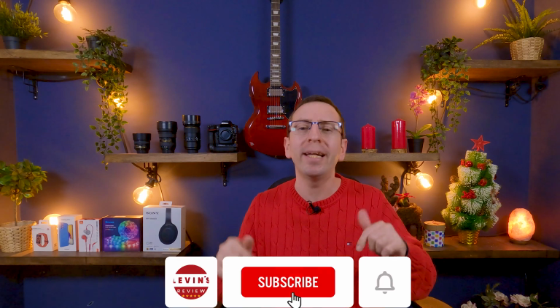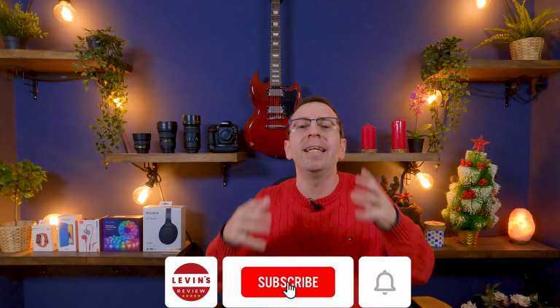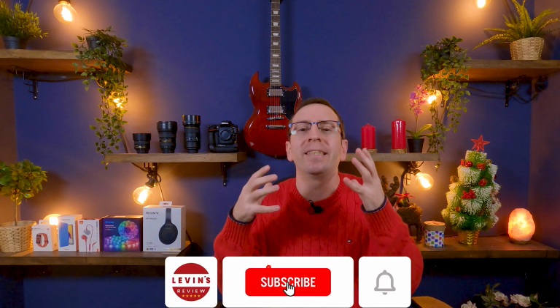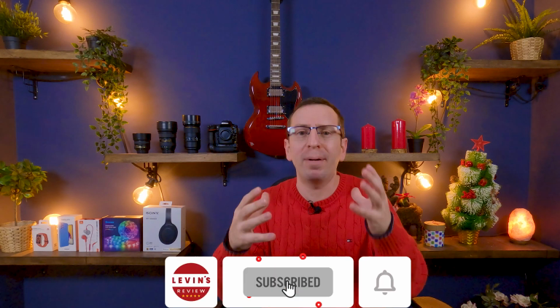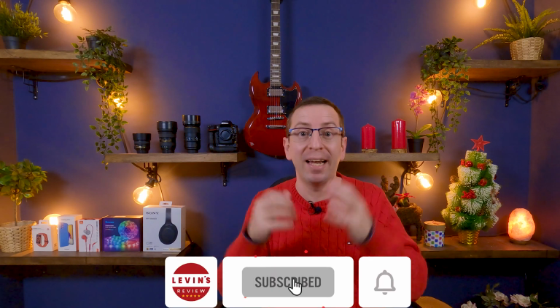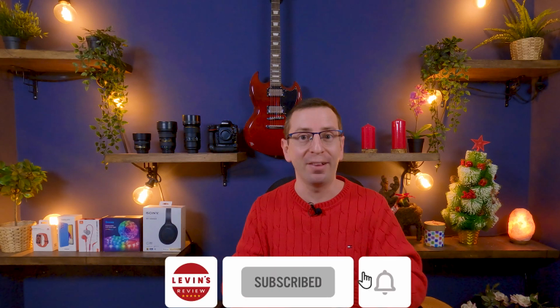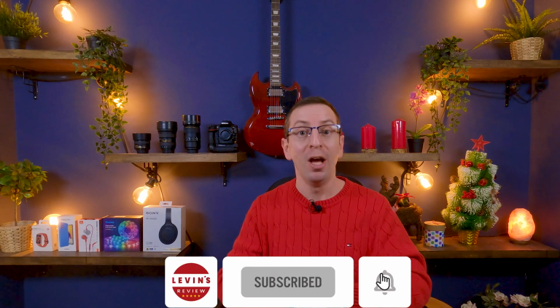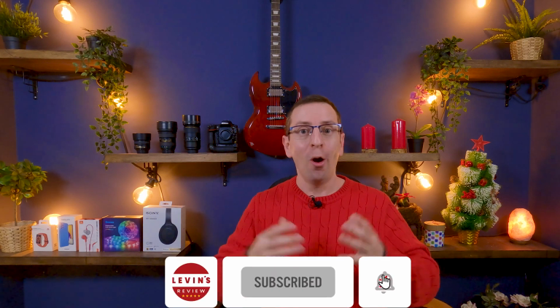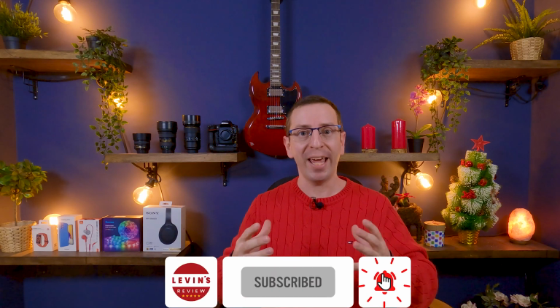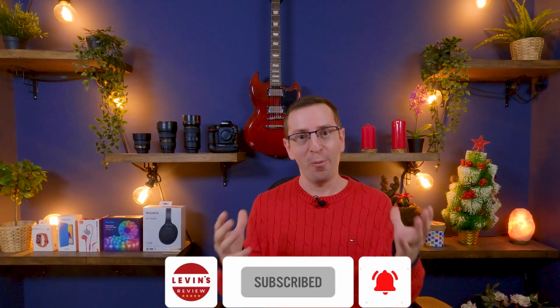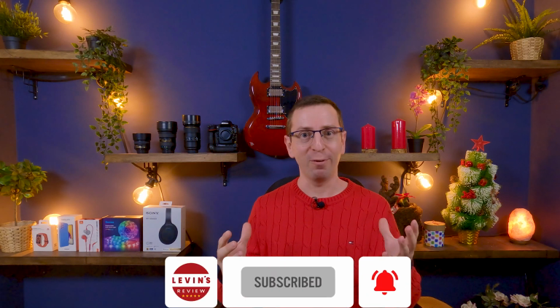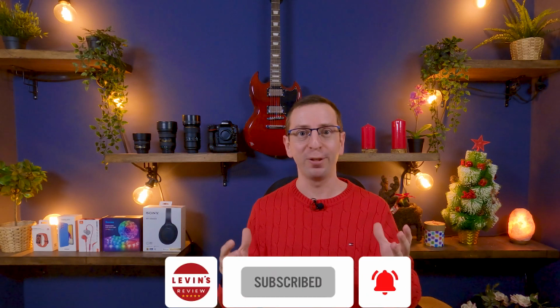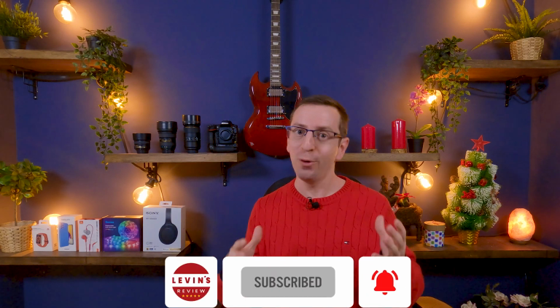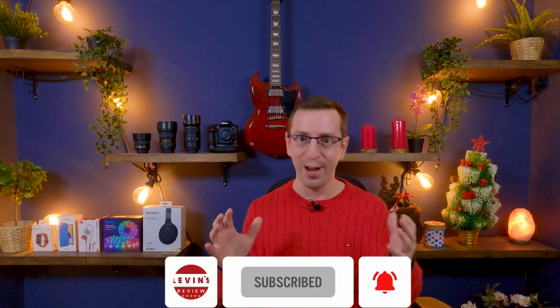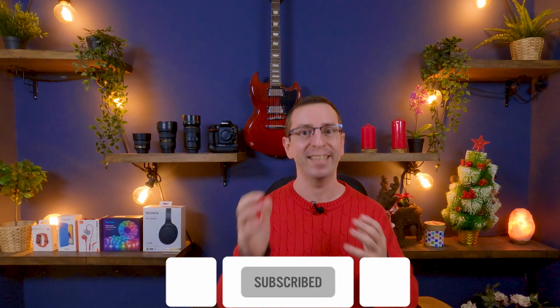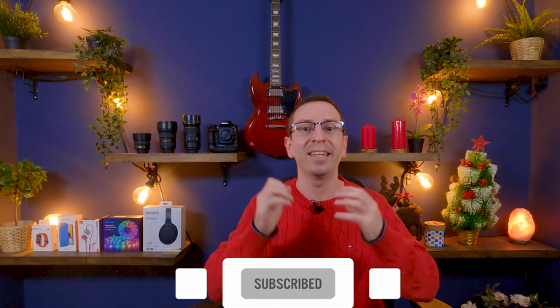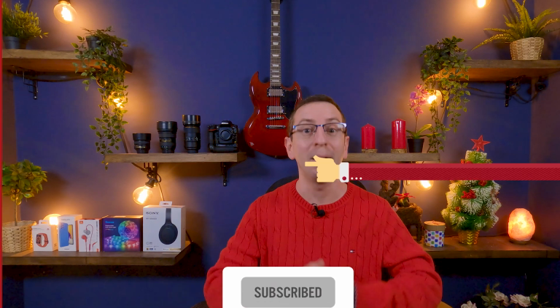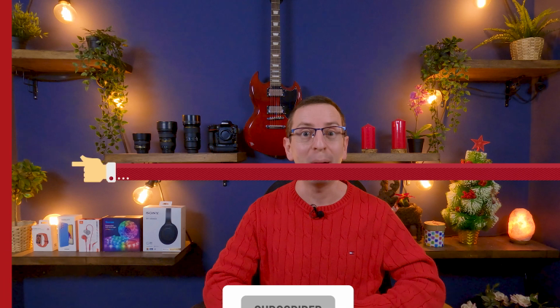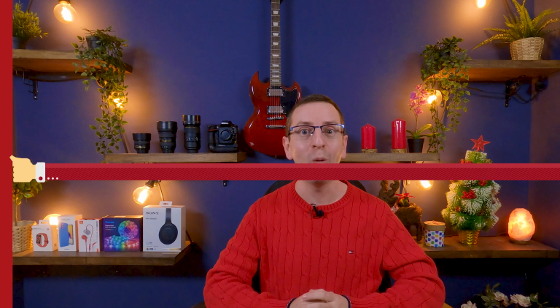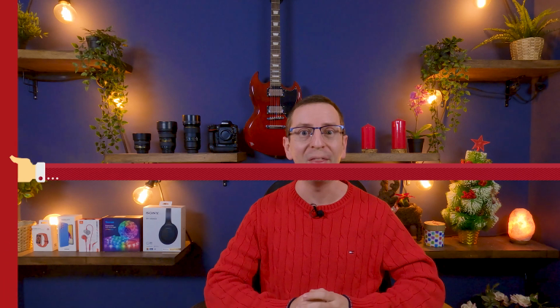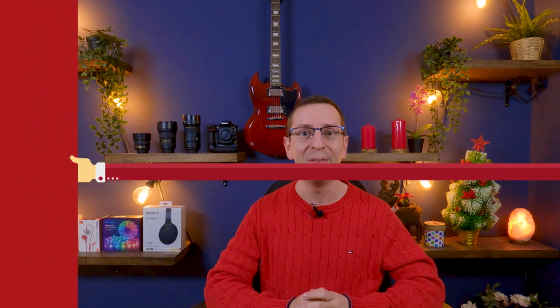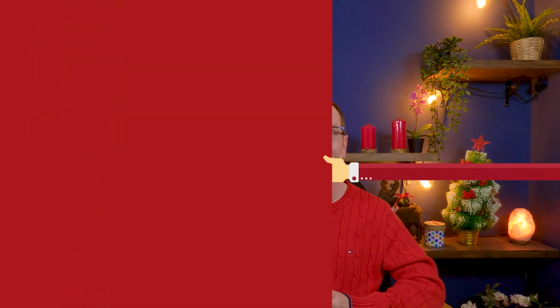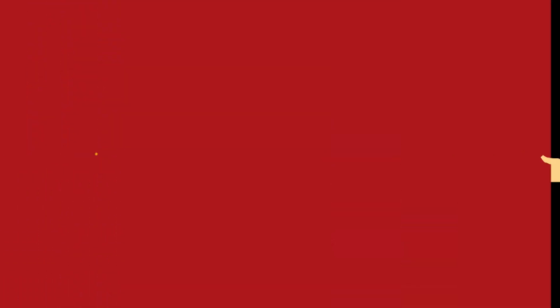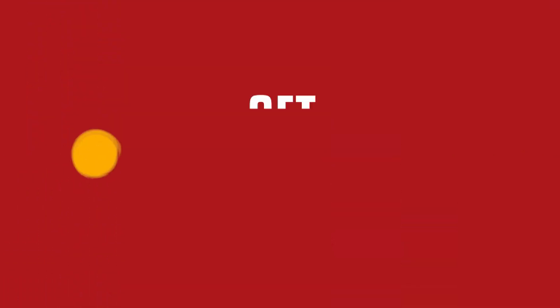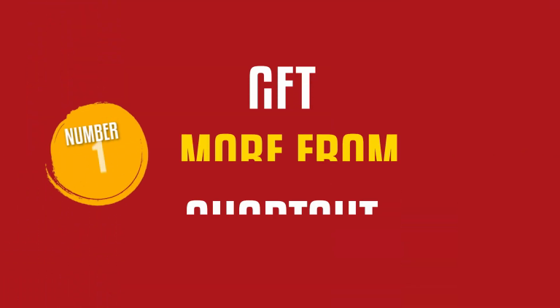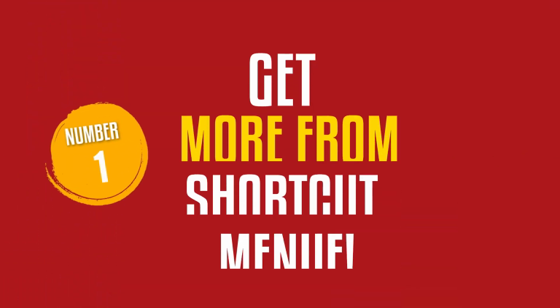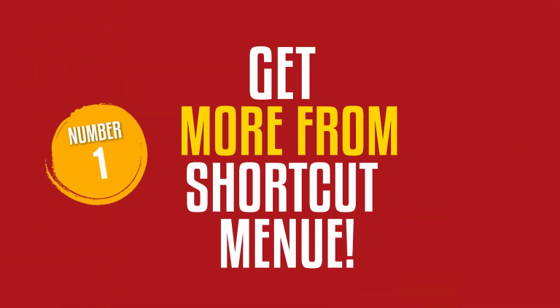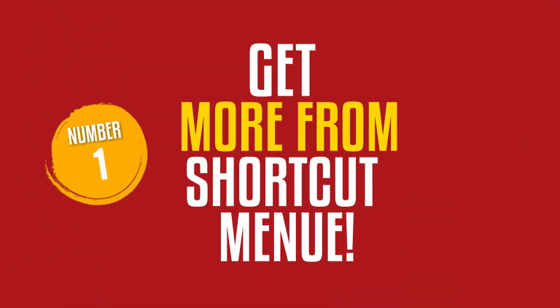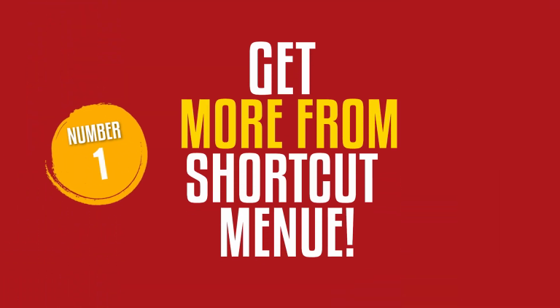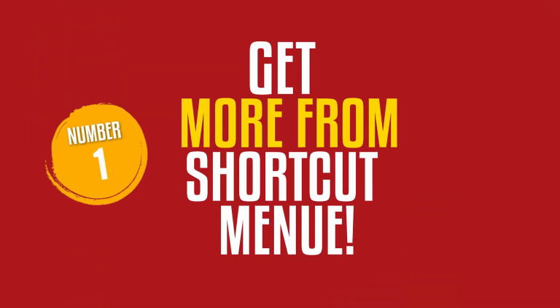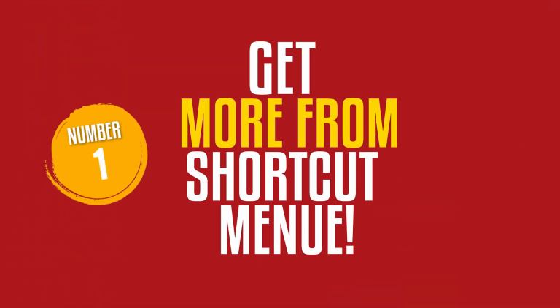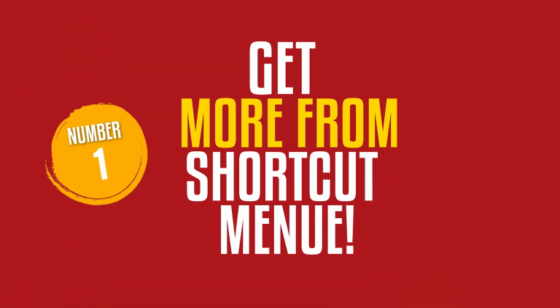If you are new here, please subscribe to the channel. It's El Pasalat. Okay, without further ado, let's start with tip number one.